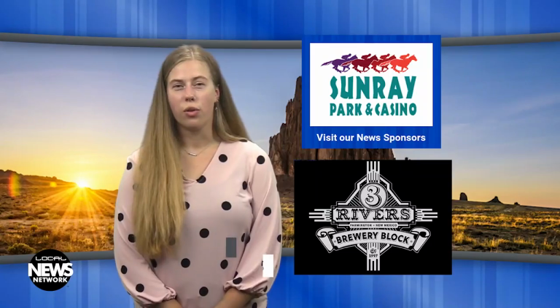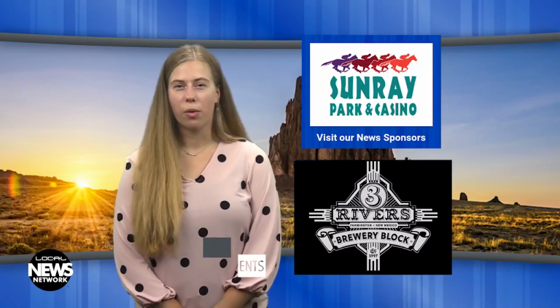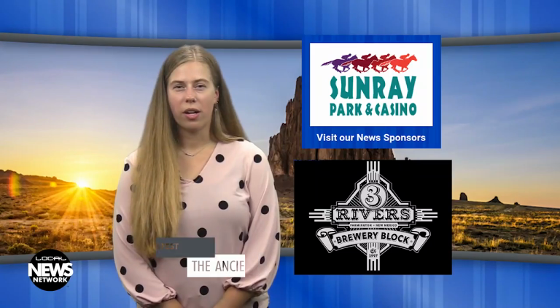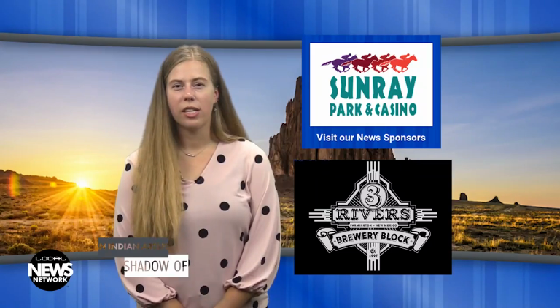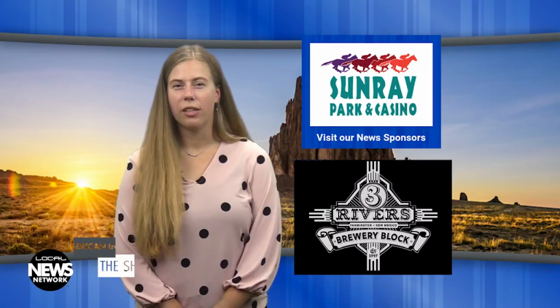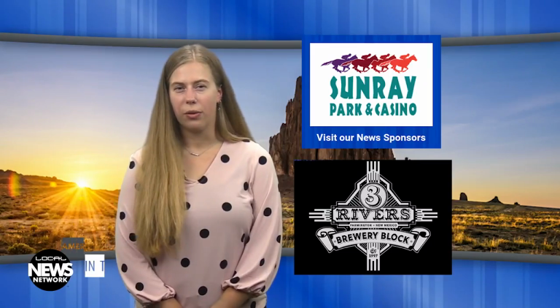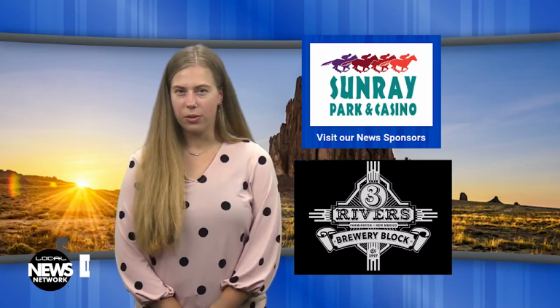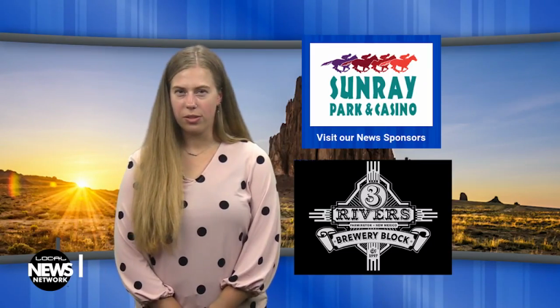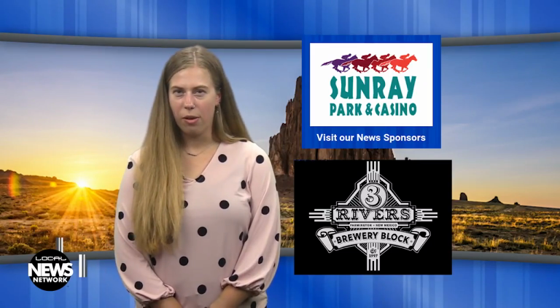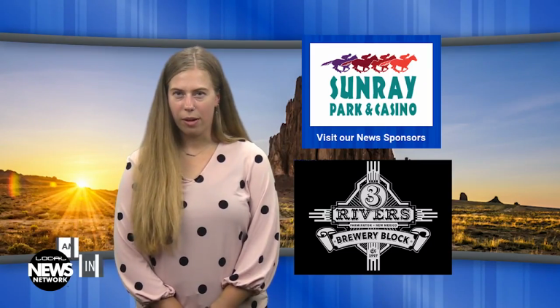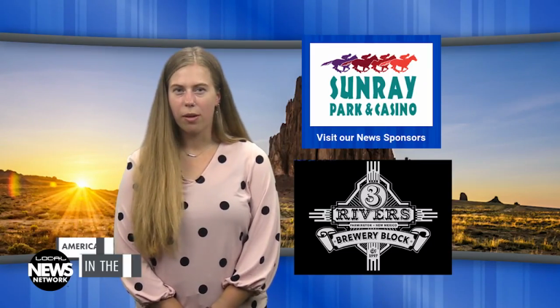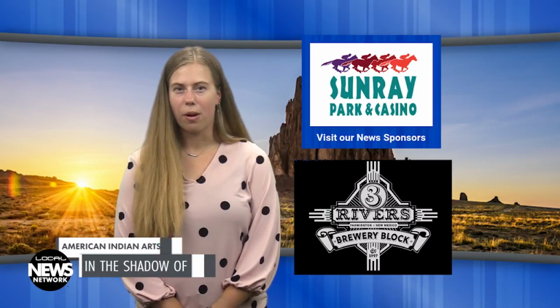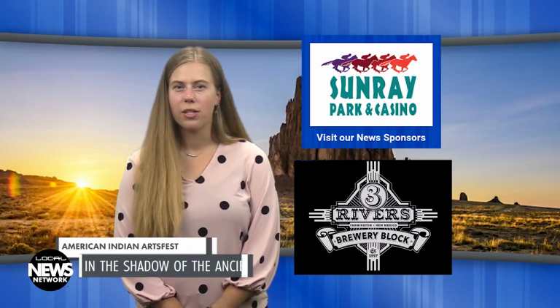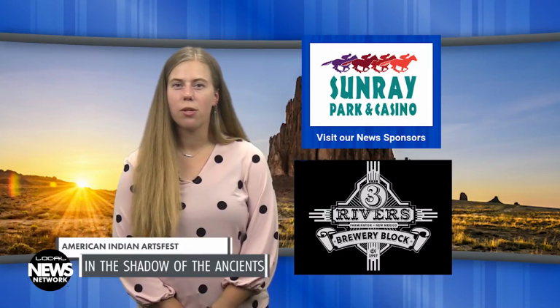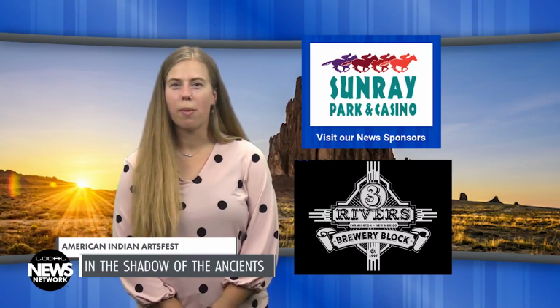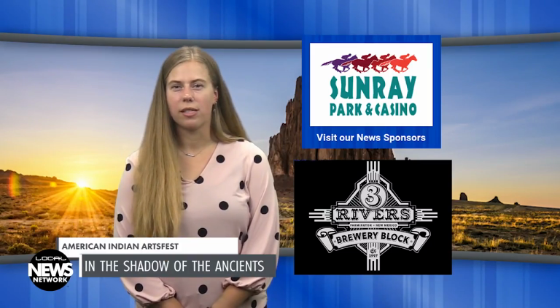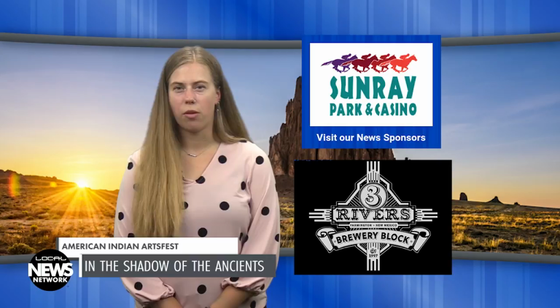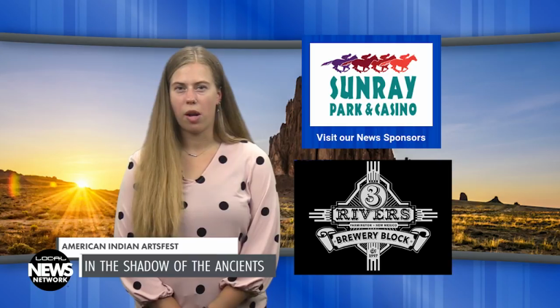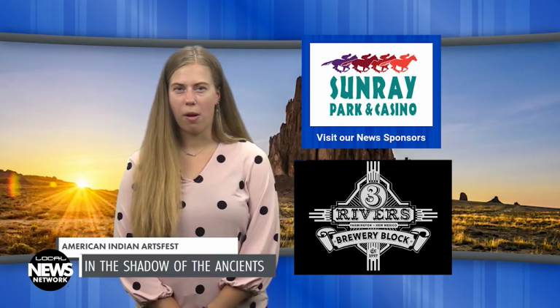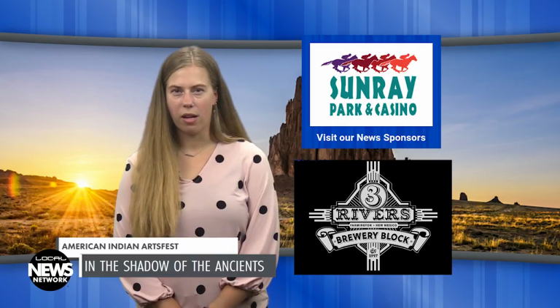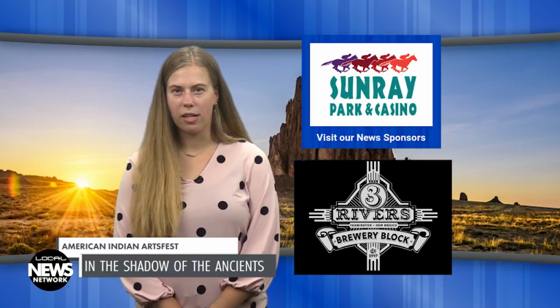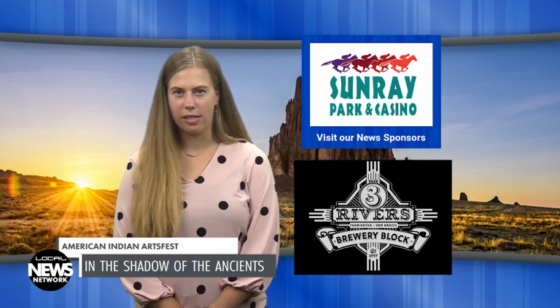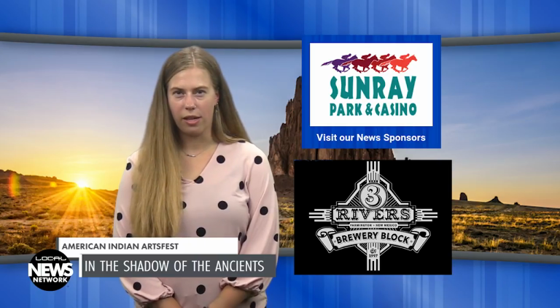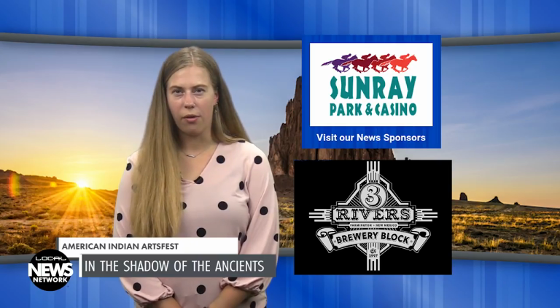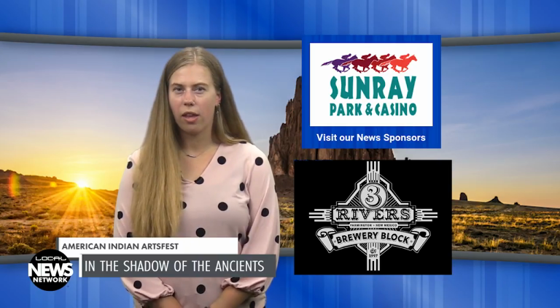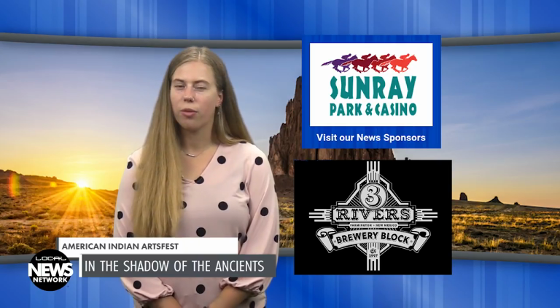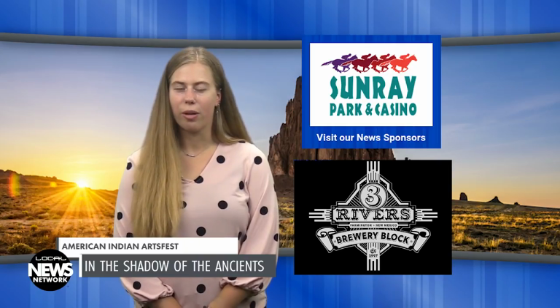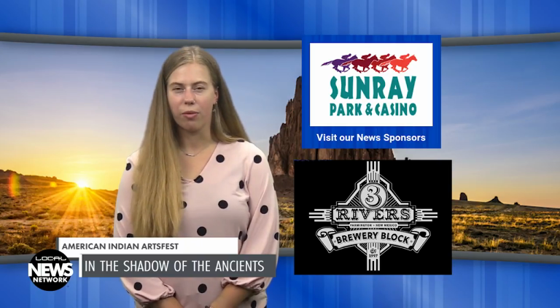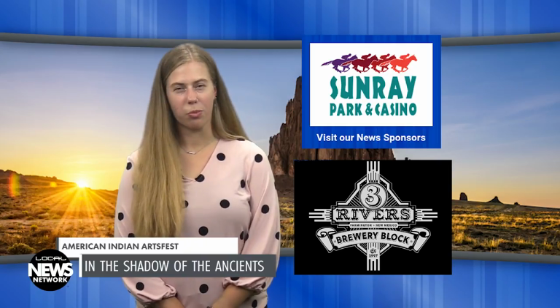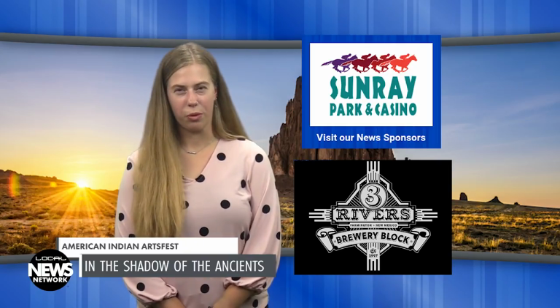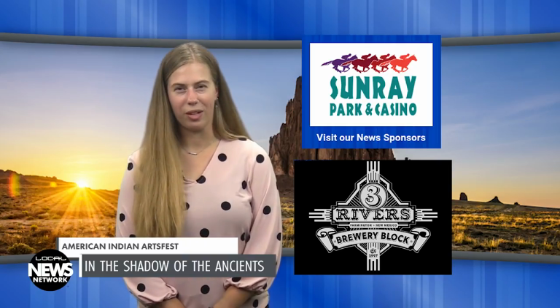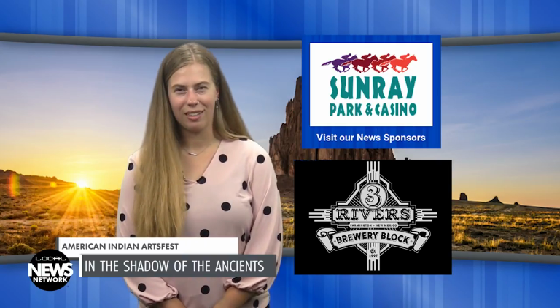You're watching the Local News Network, brought to you by Sunray Parking Casino and Three Rivers Brewery.